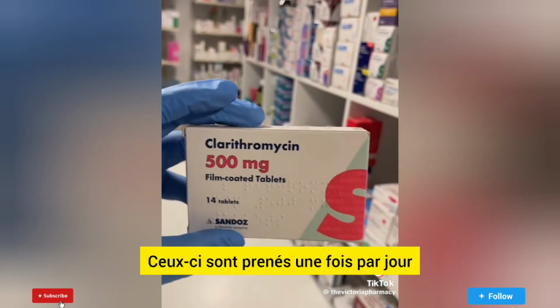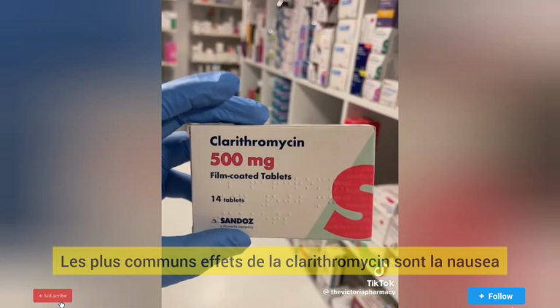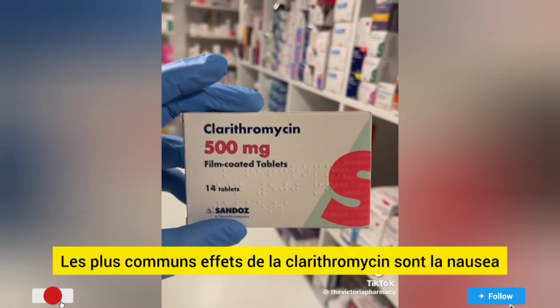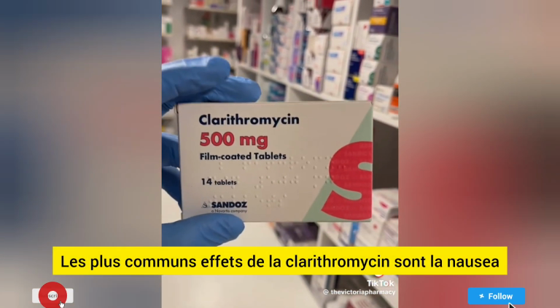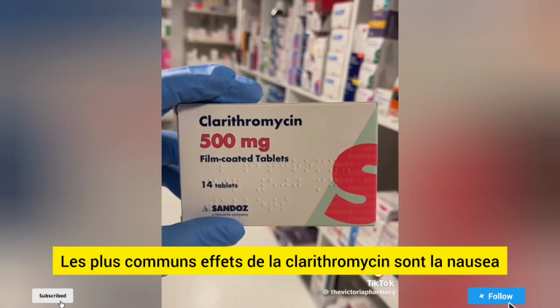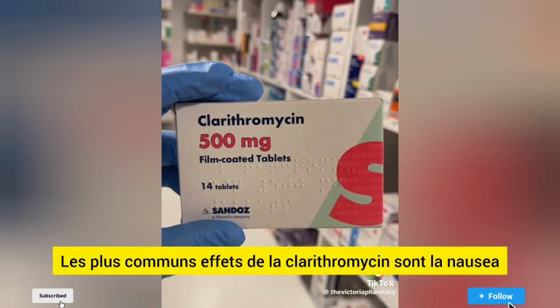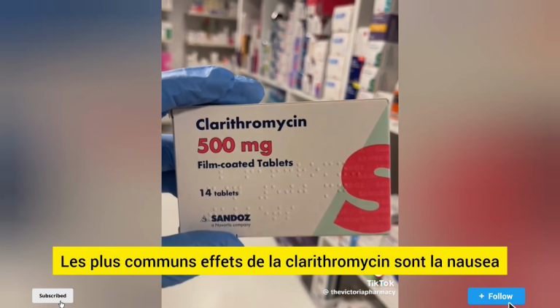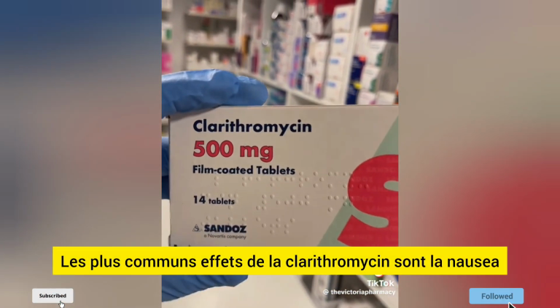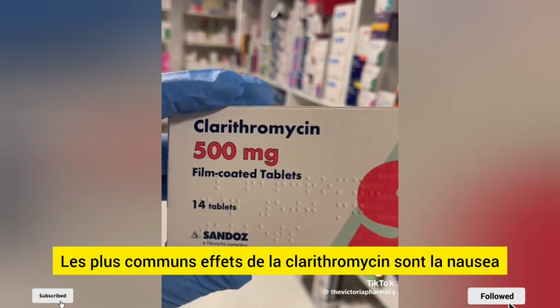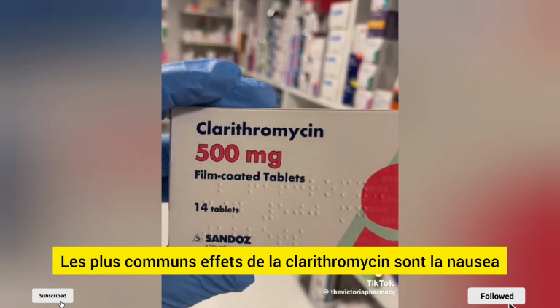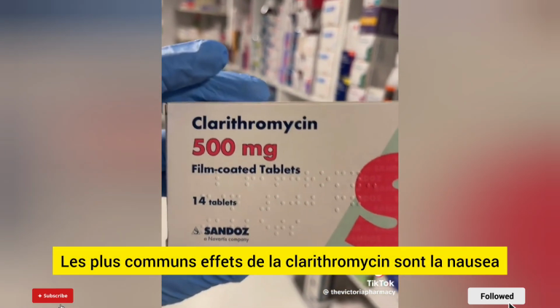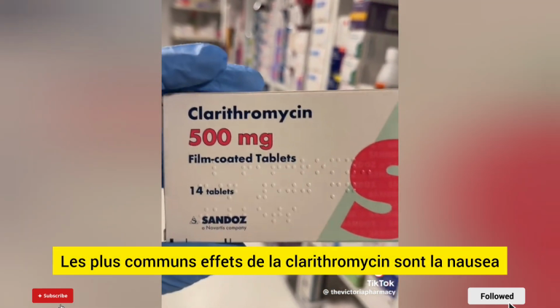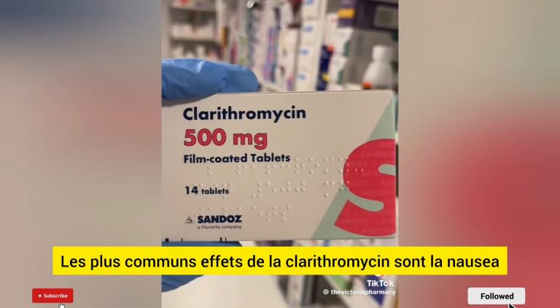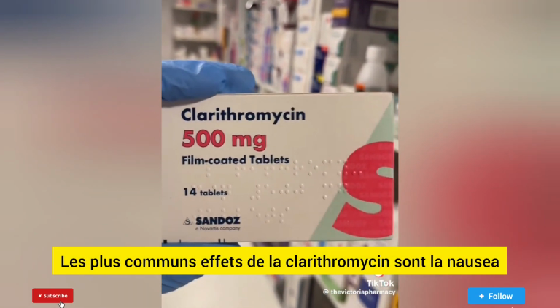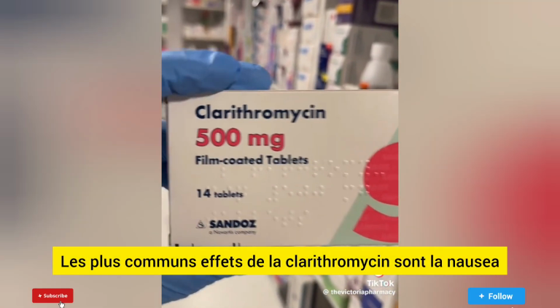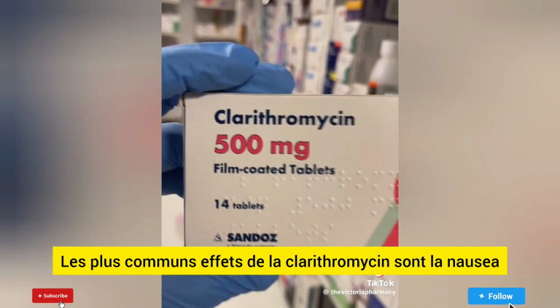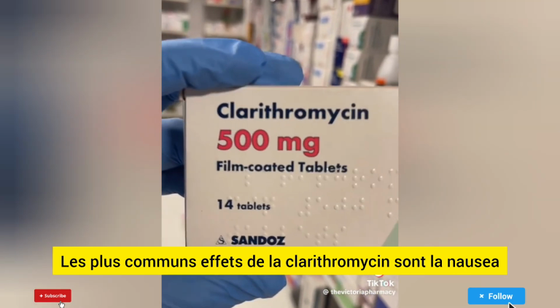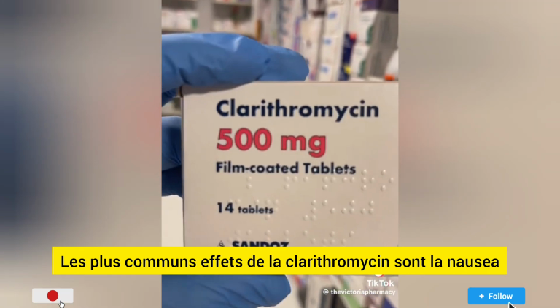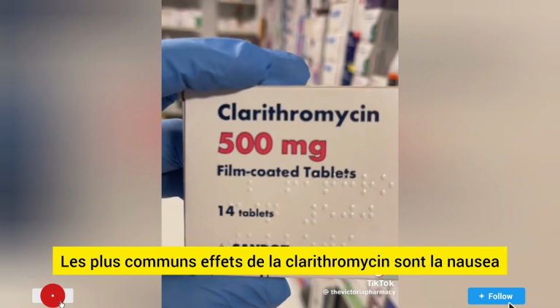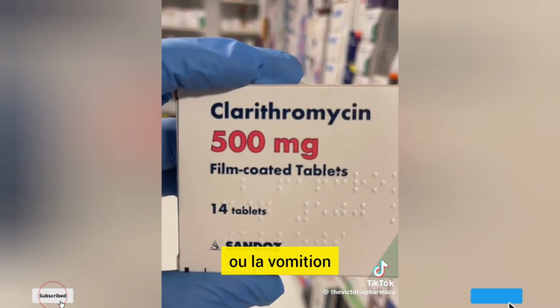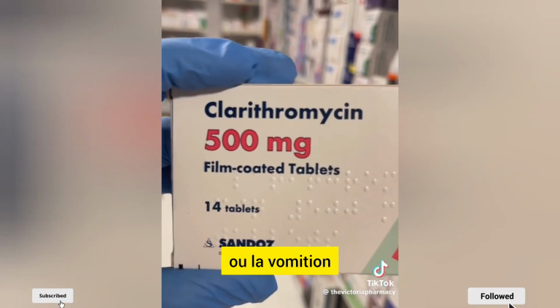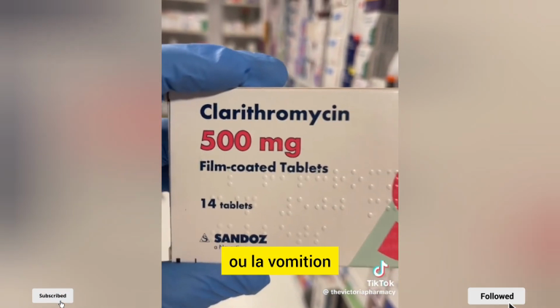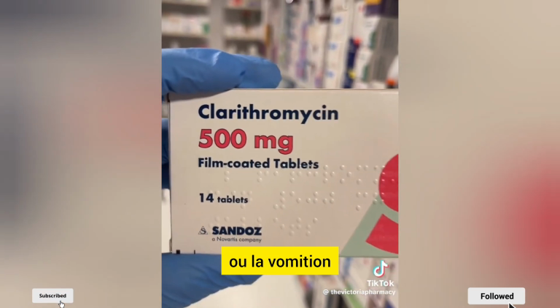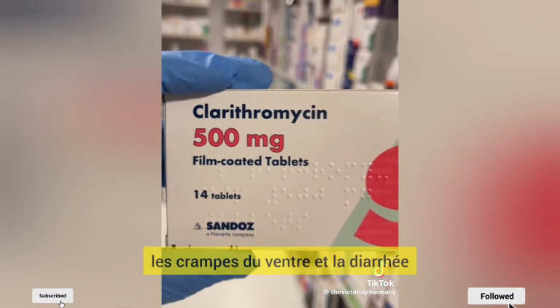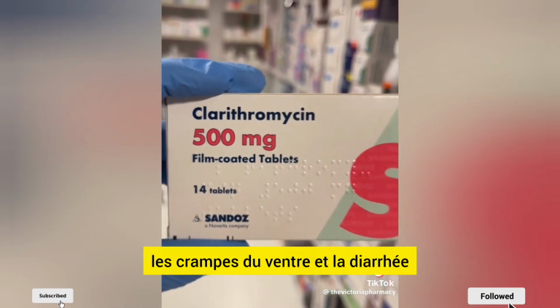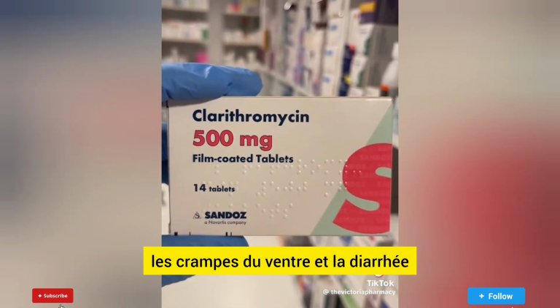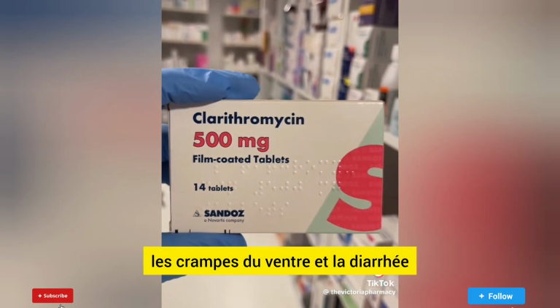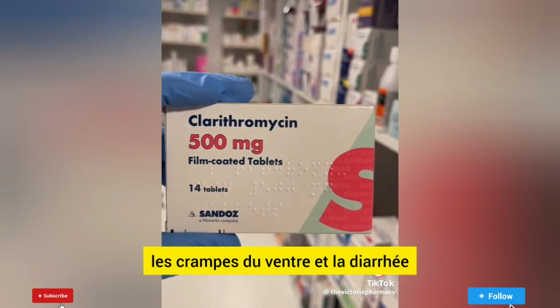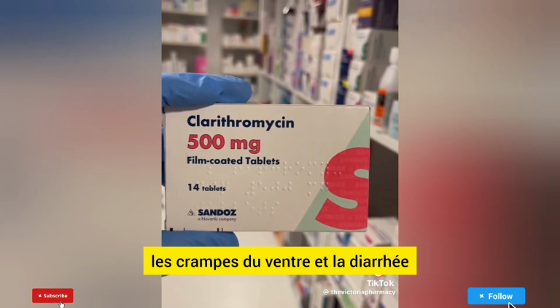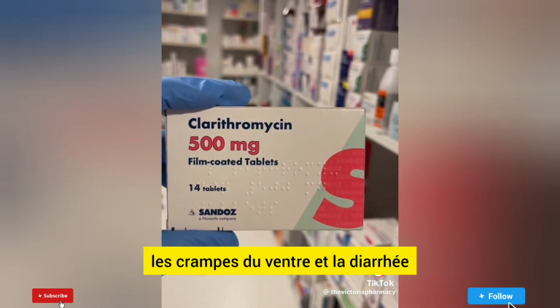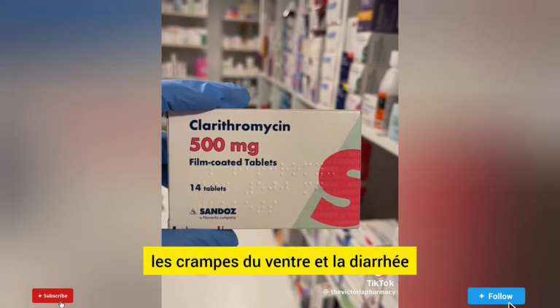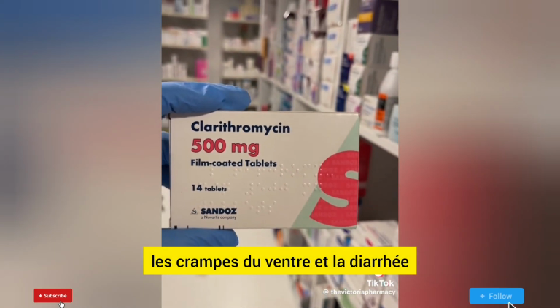The most common side effects of Clarithromycin are nausea or vomiting, stomach cramps, and diarrhea.